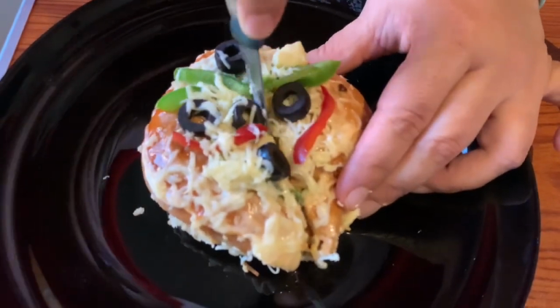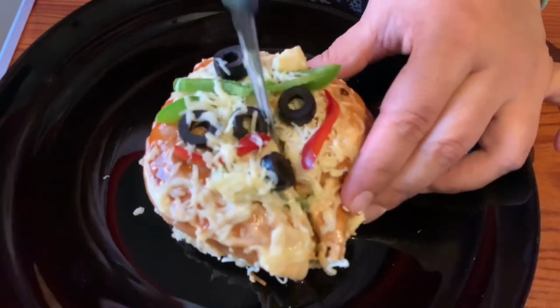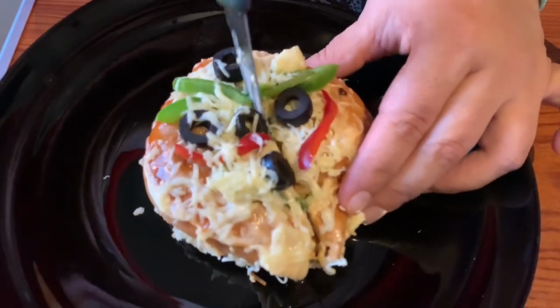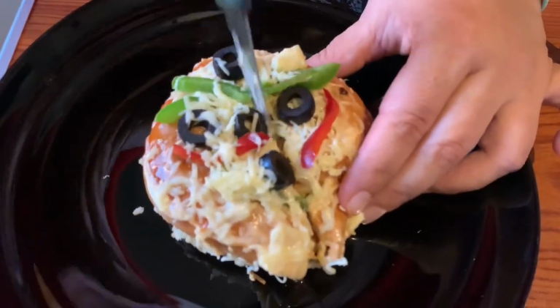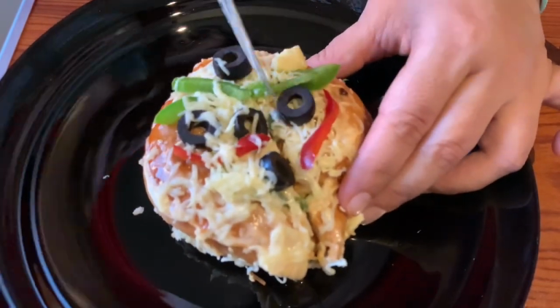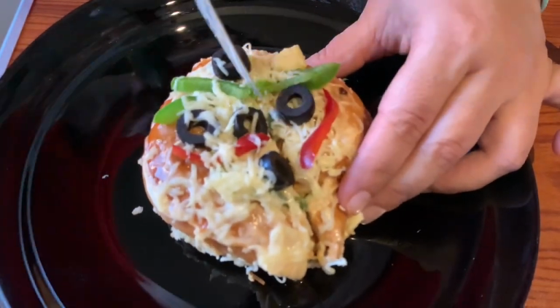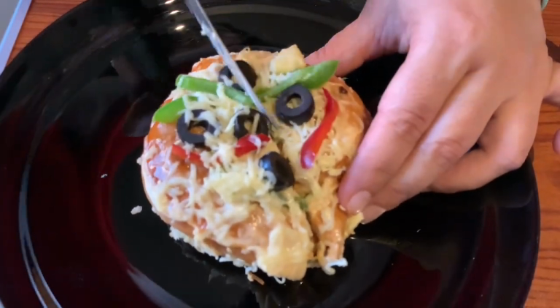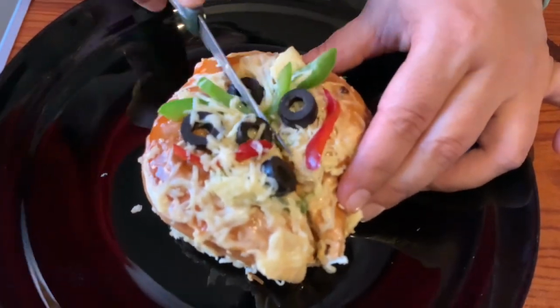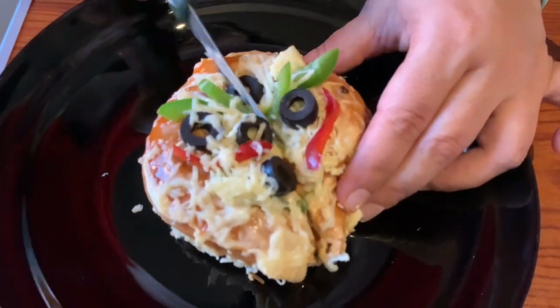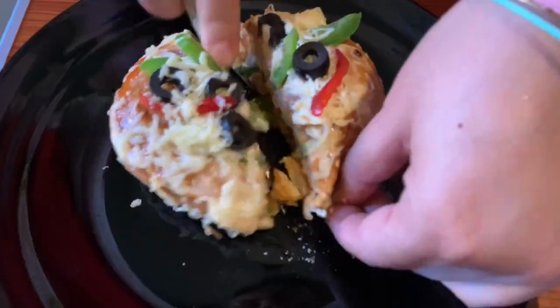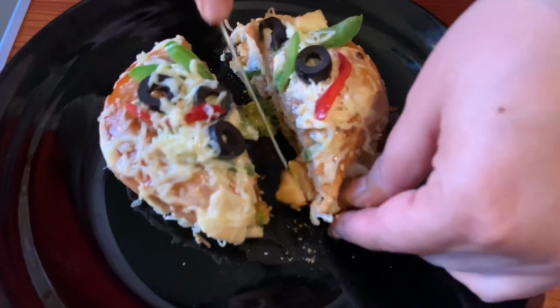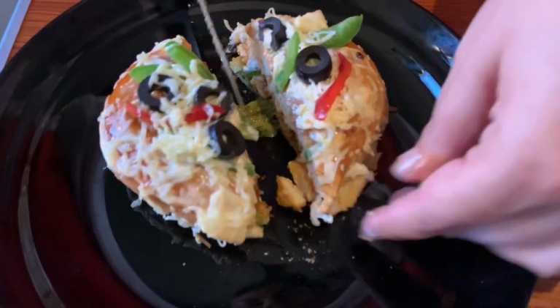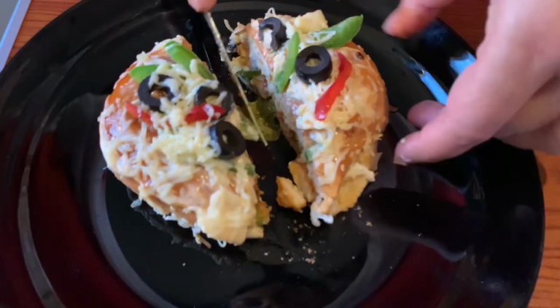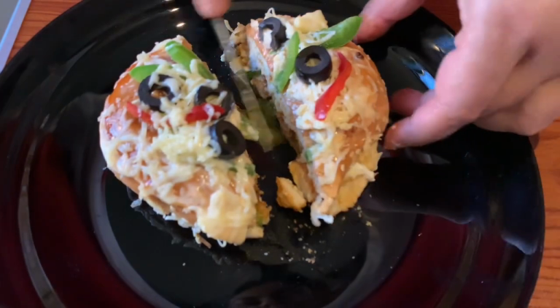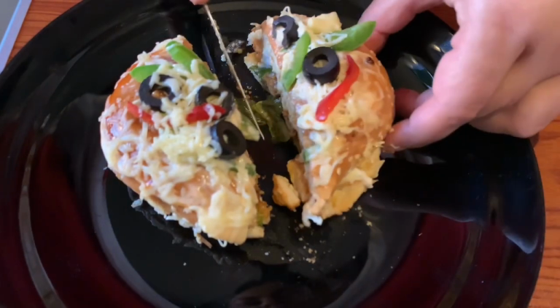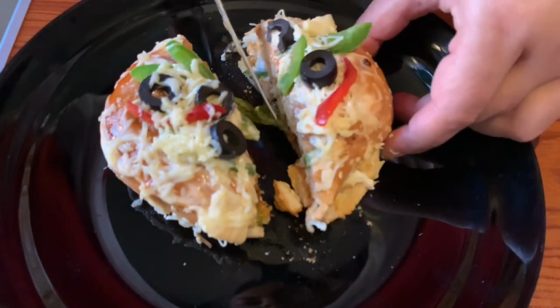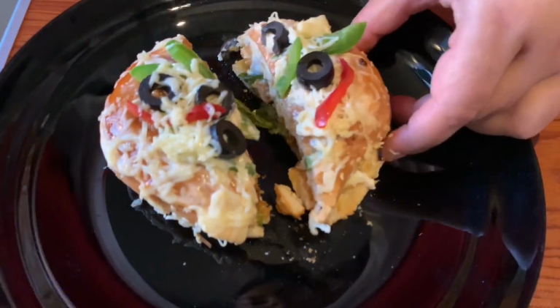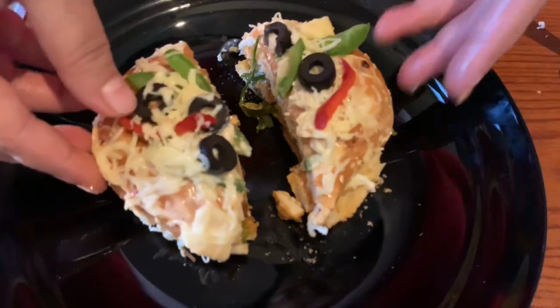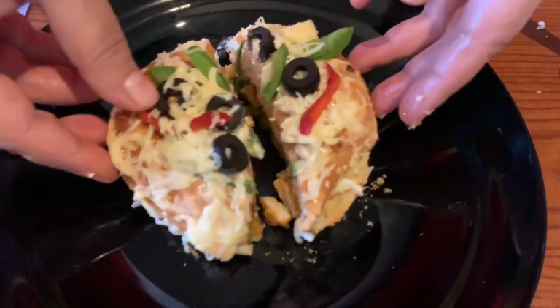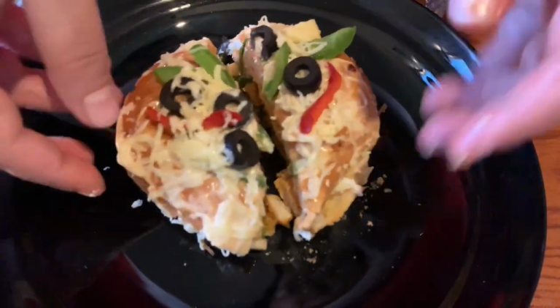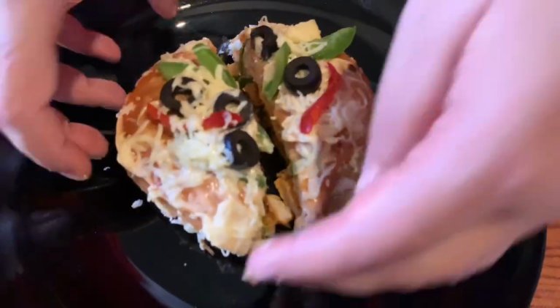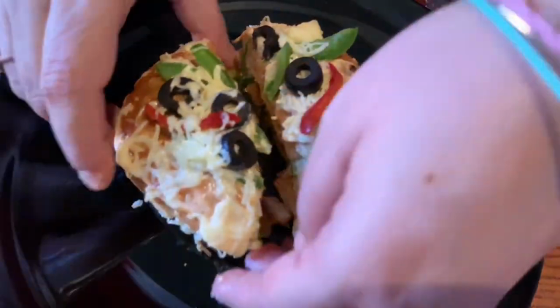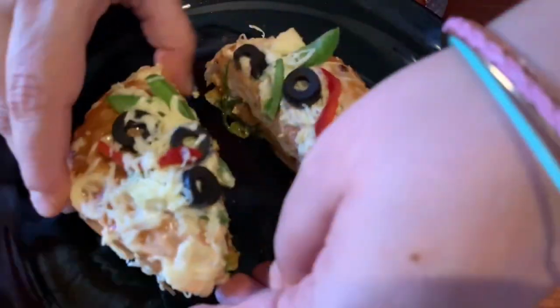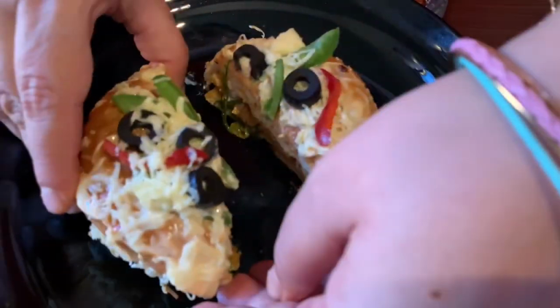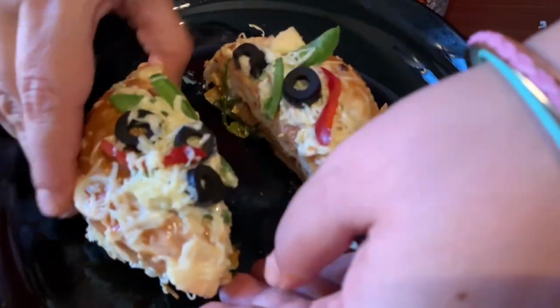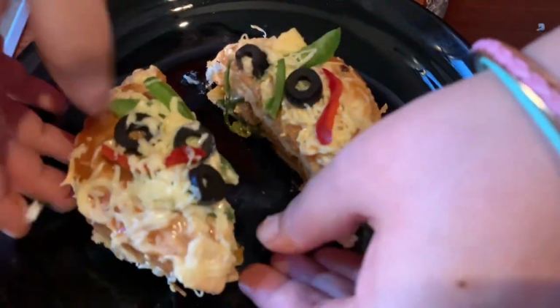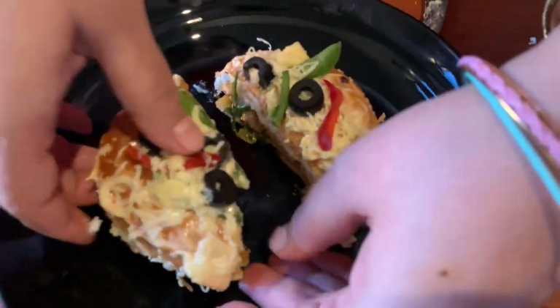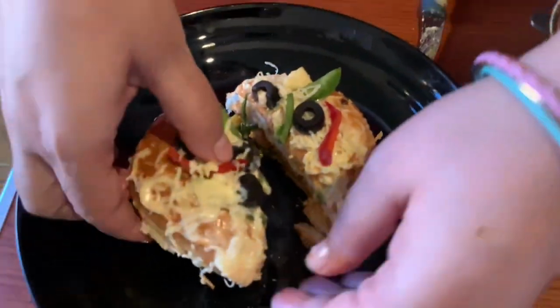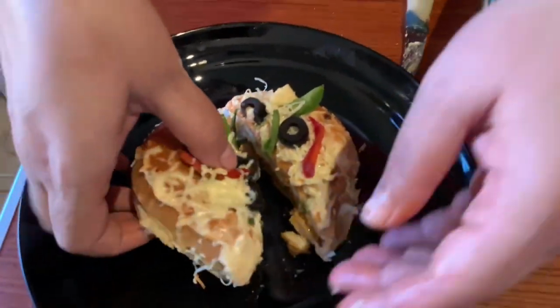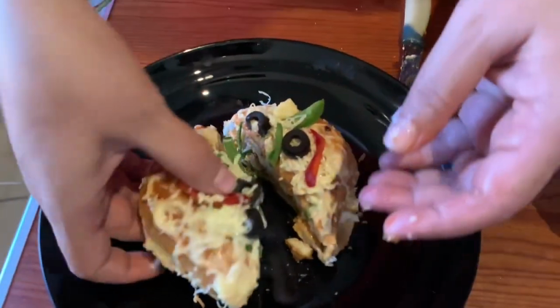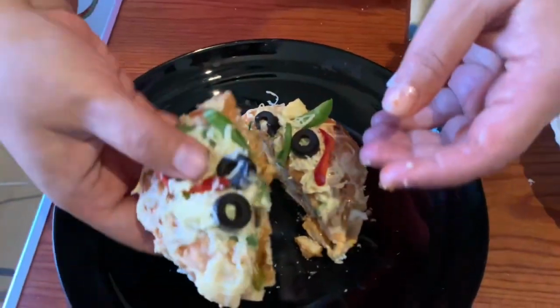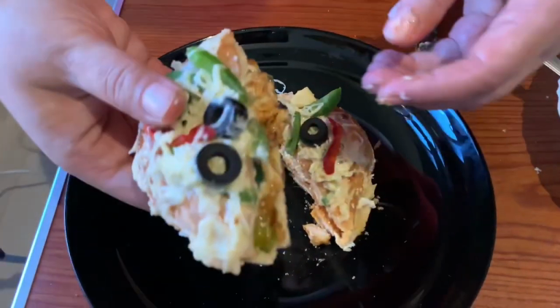It is very delicious. You should try this recipe. If you want, you can add some vegetables to it as well.